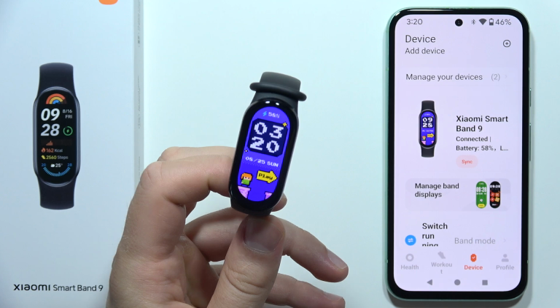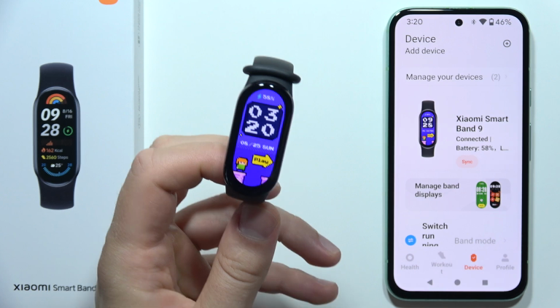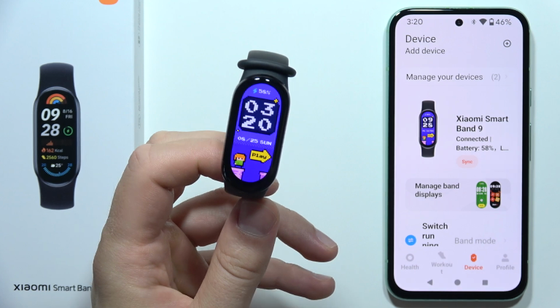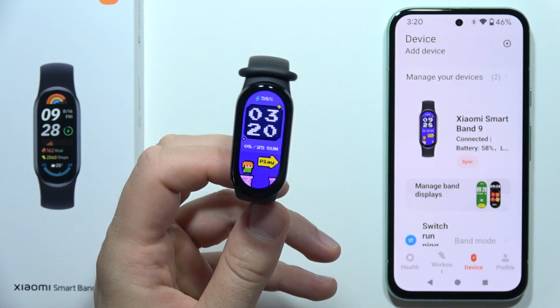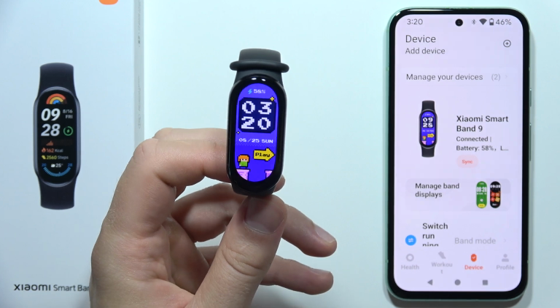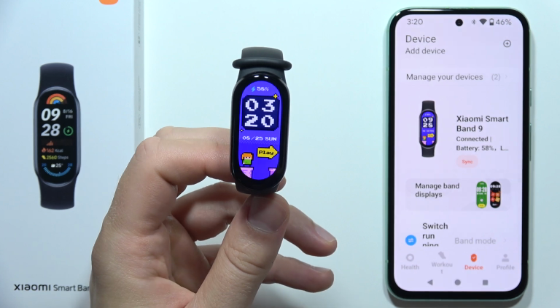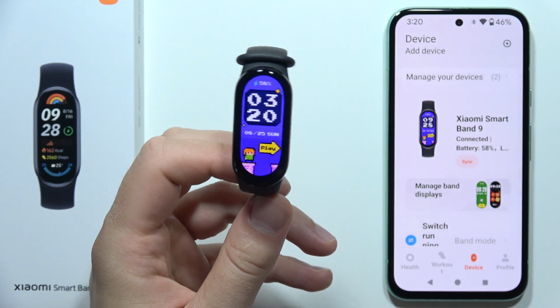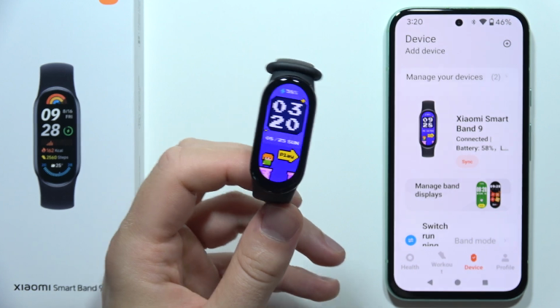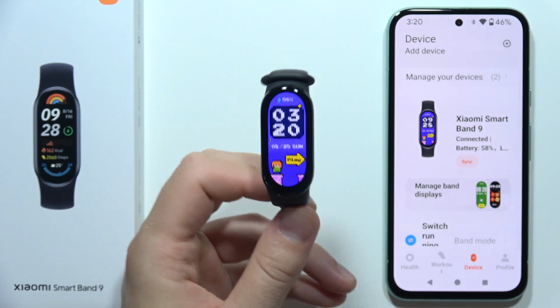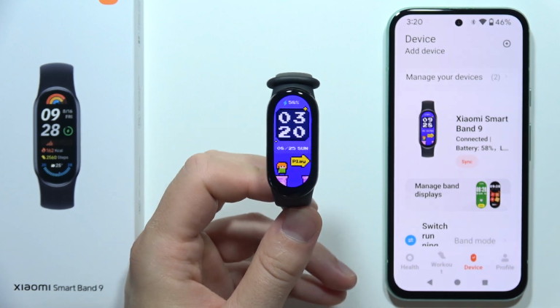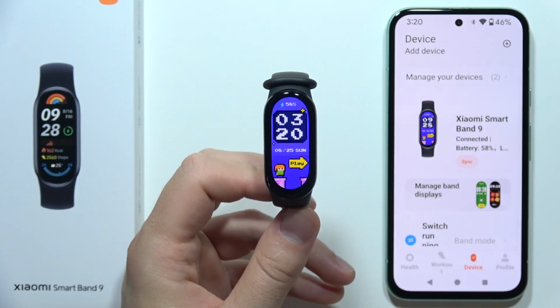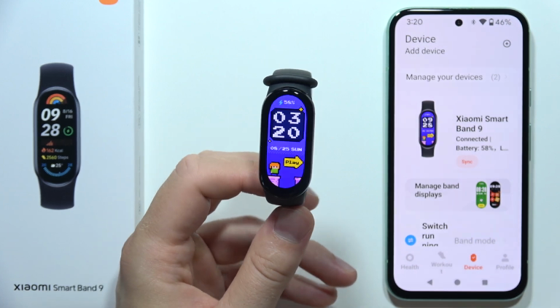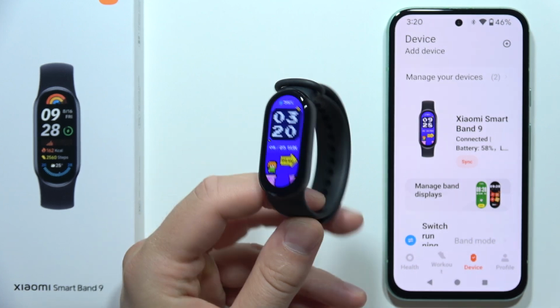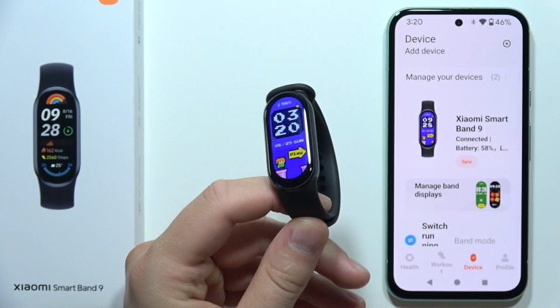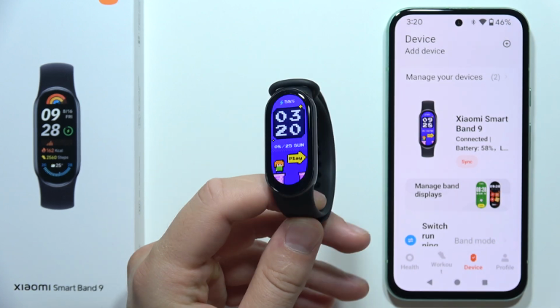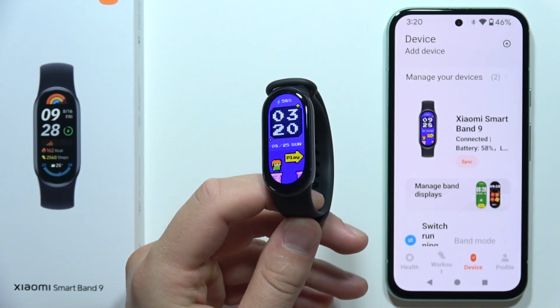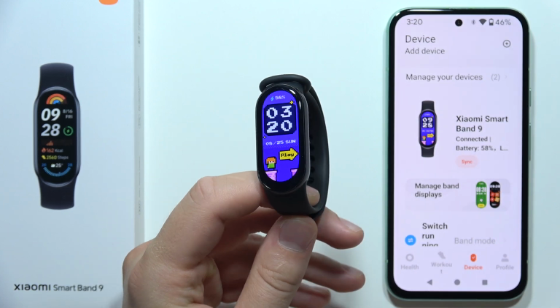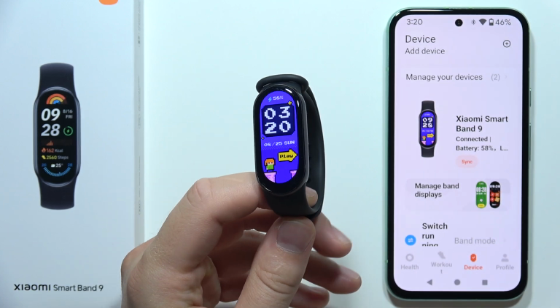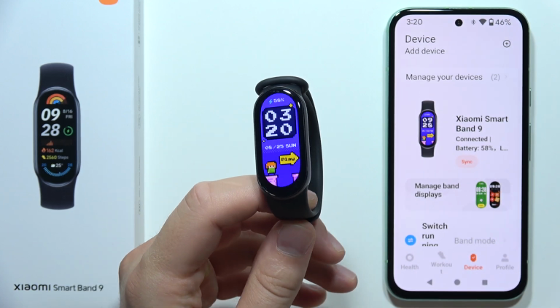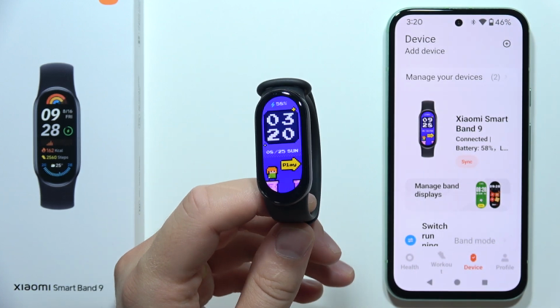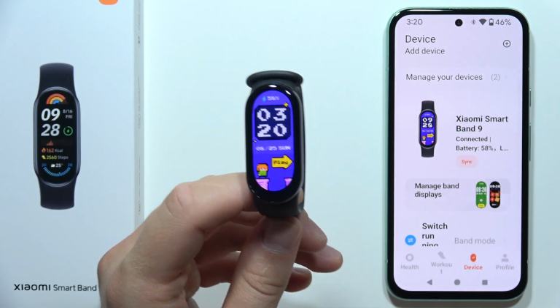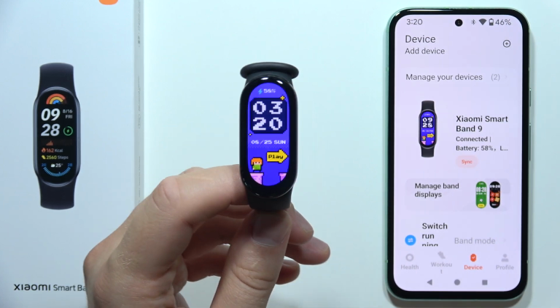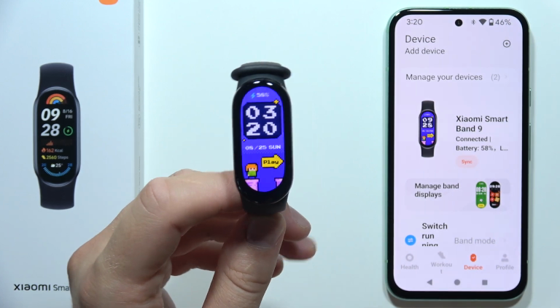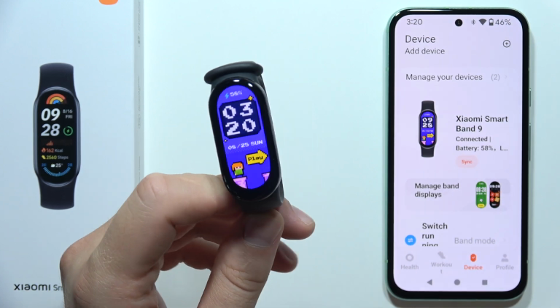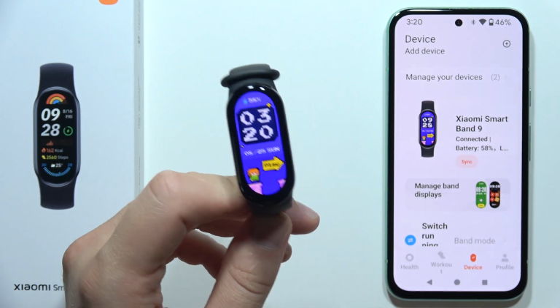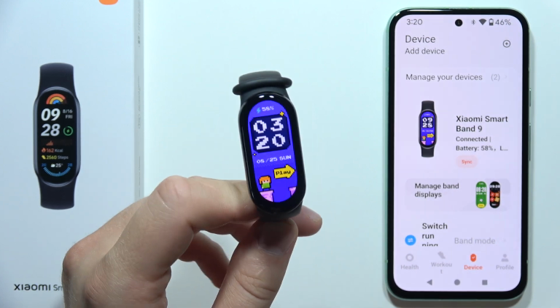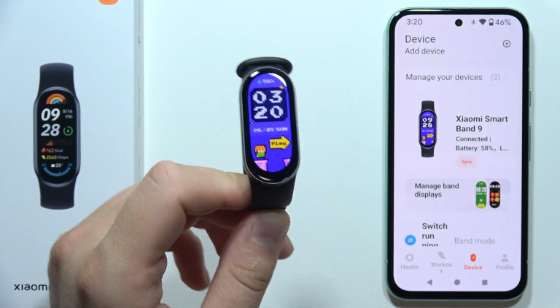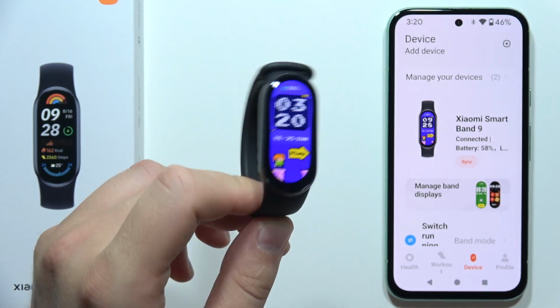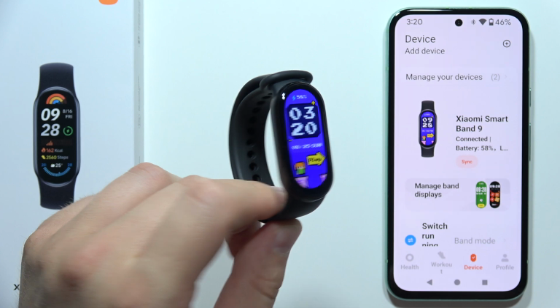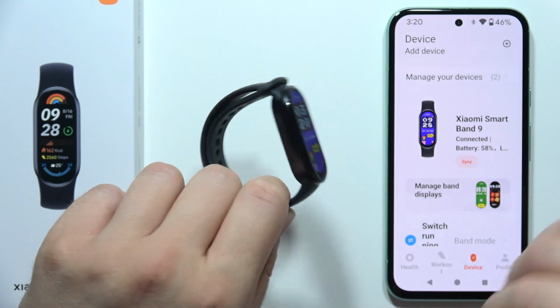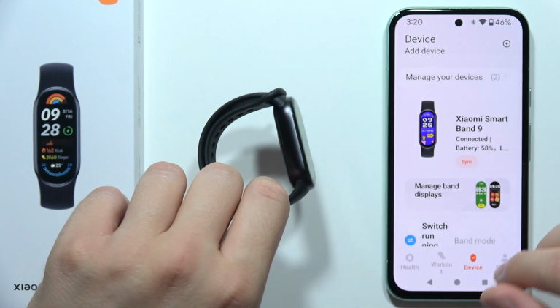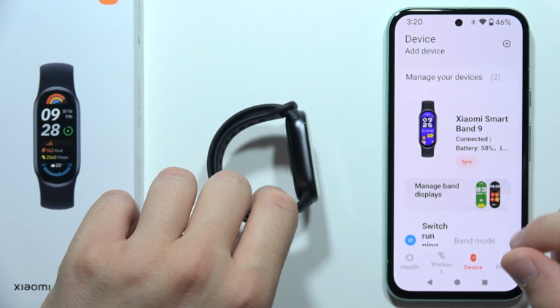If you wonder if you can set up custom watch faces on the Xiaomi Smart Band 9, let me quickly explain how it looks currently.